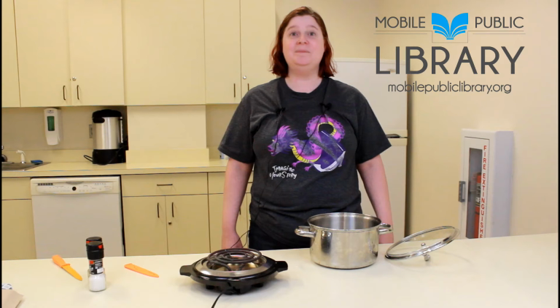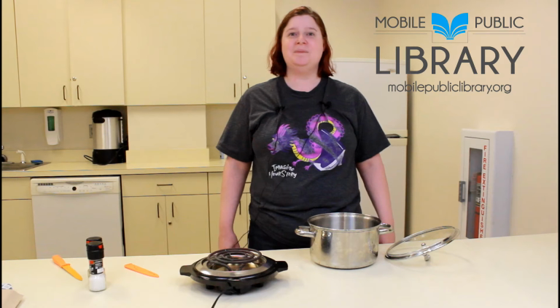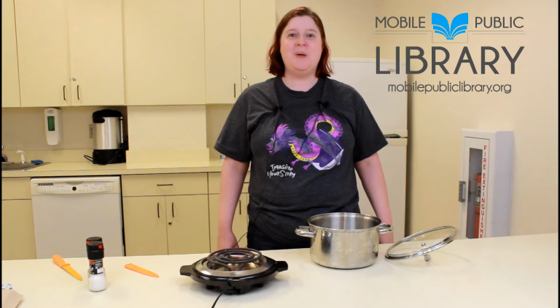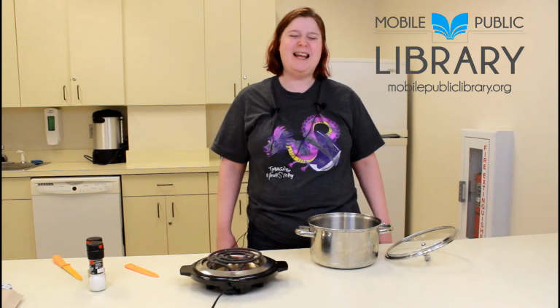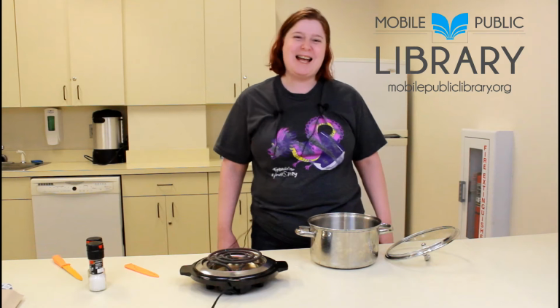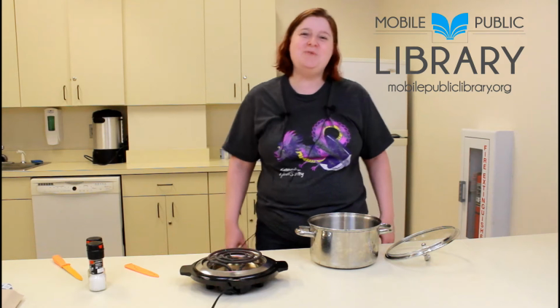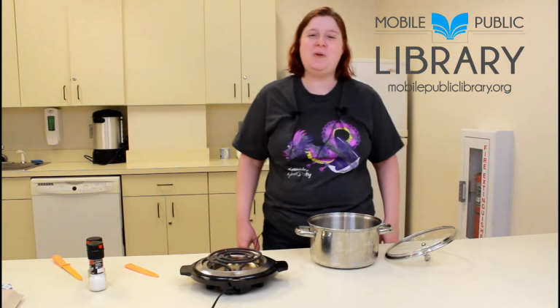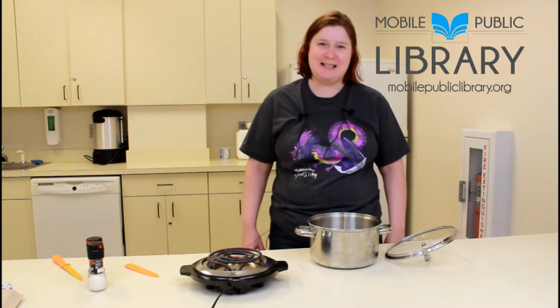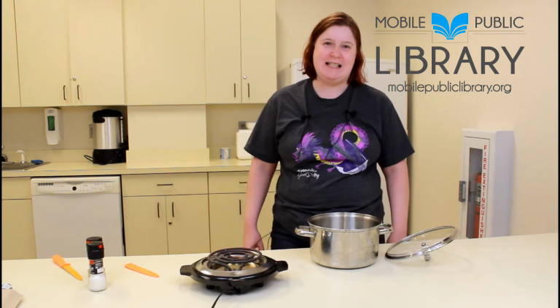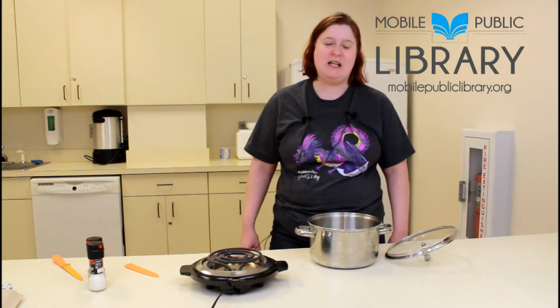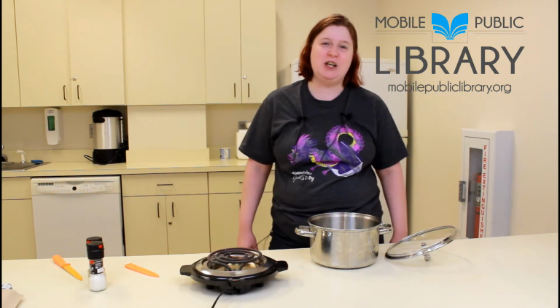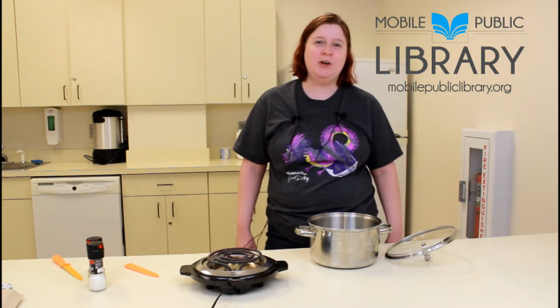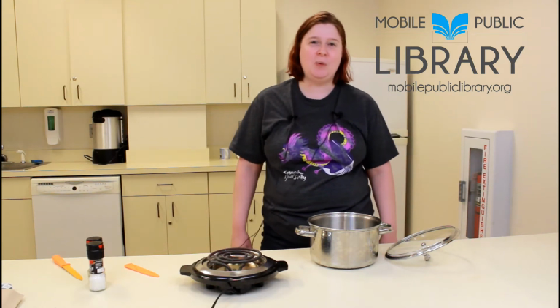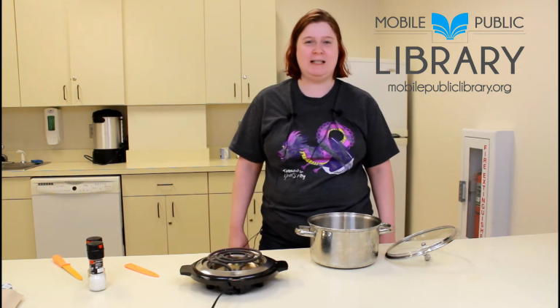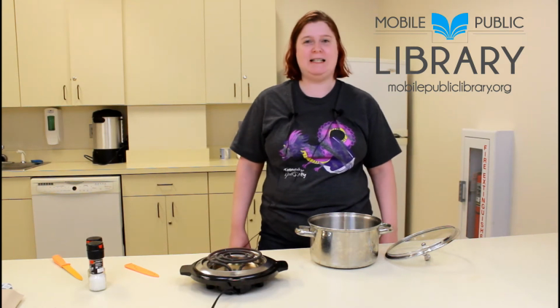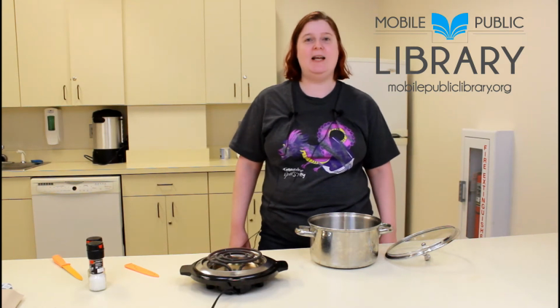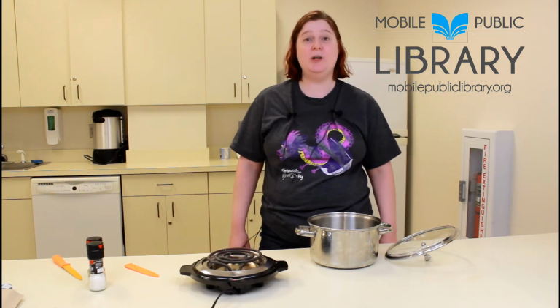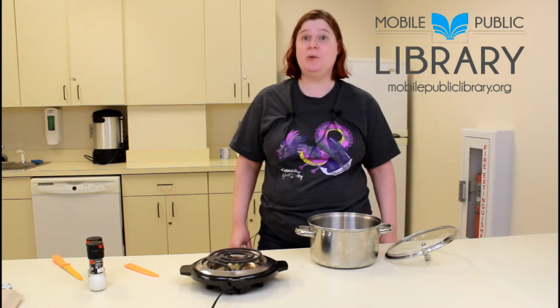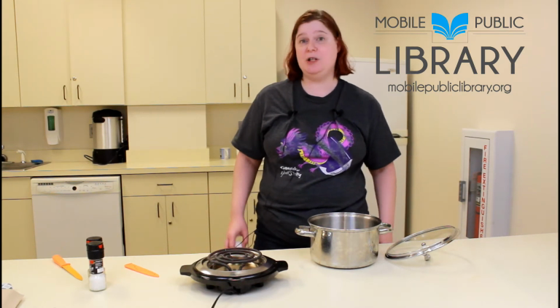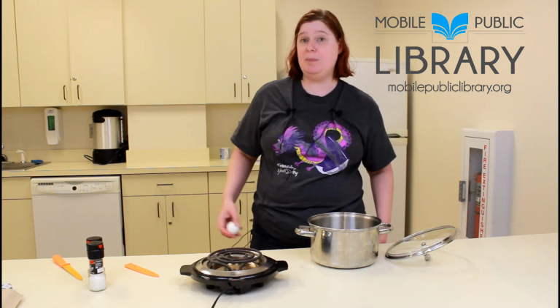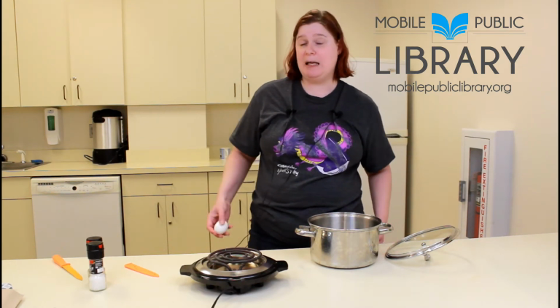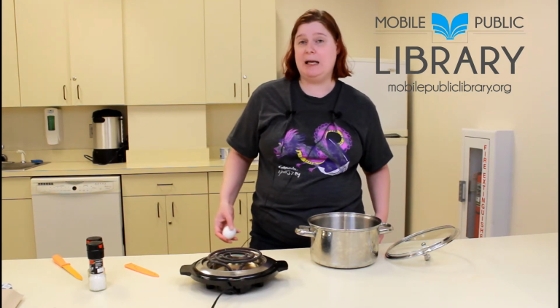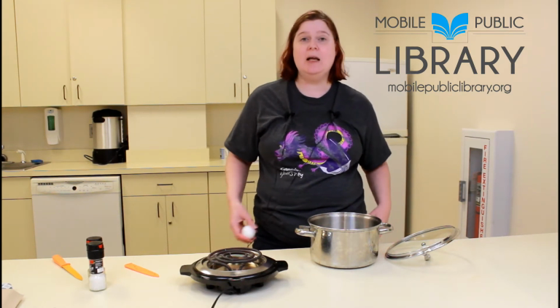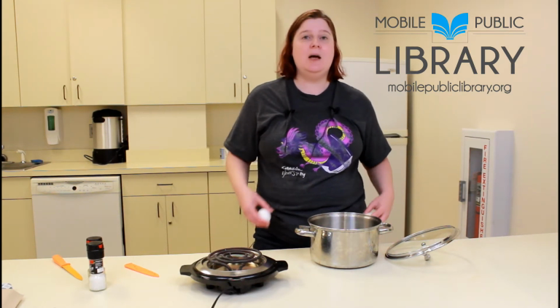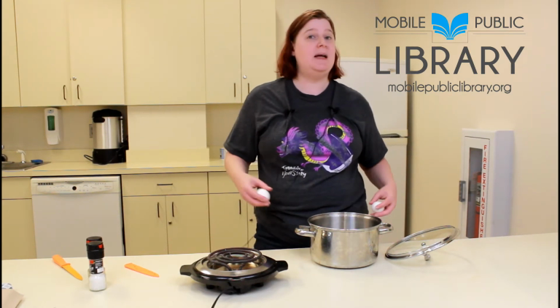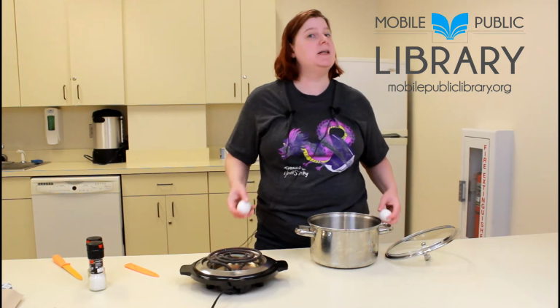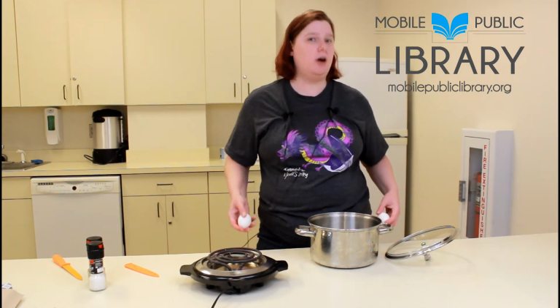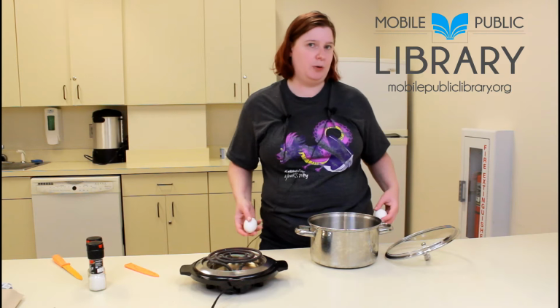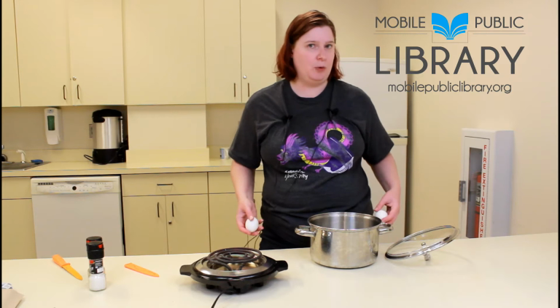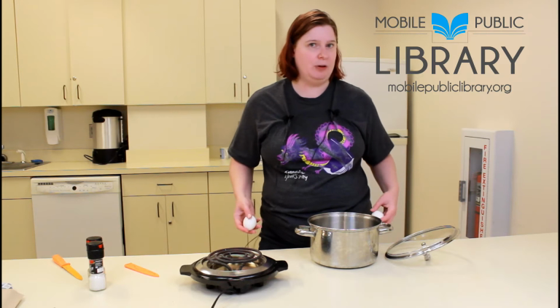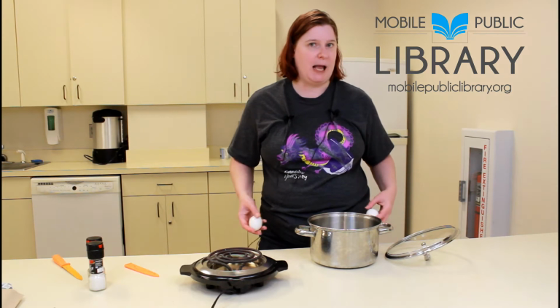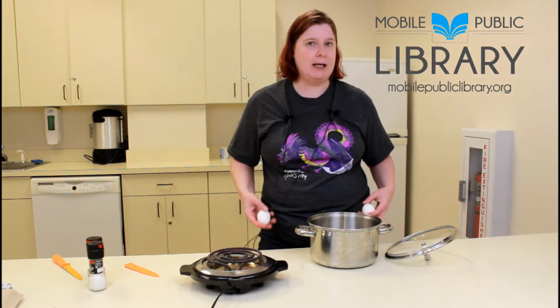Hey guys, welcome back to Teen Cooking 101. Today we are going to be making a basic hard-boiled egg.